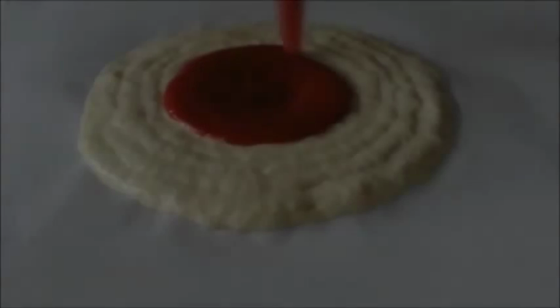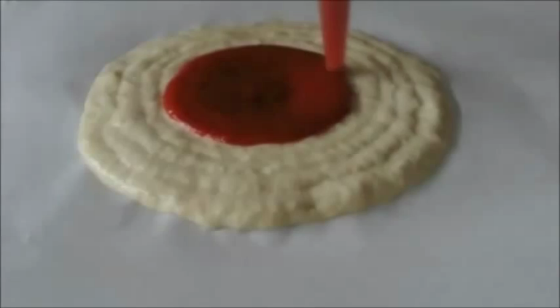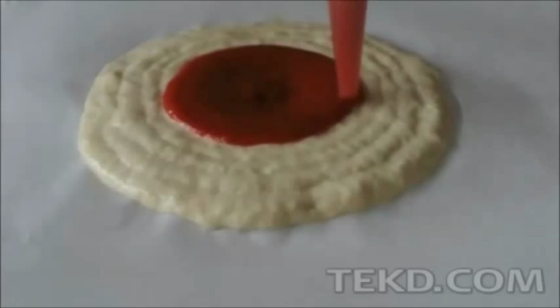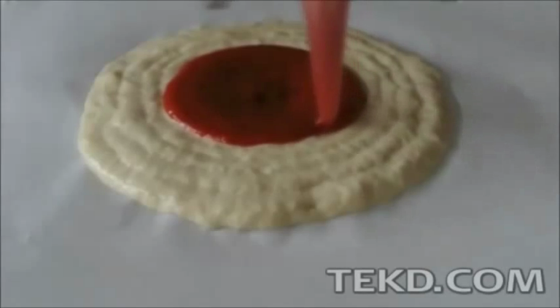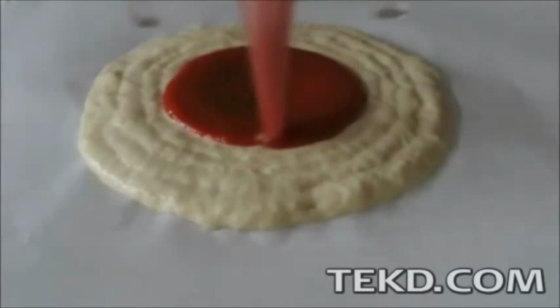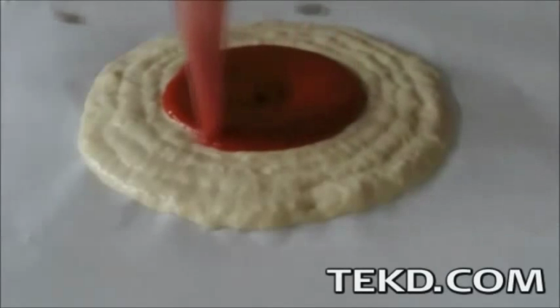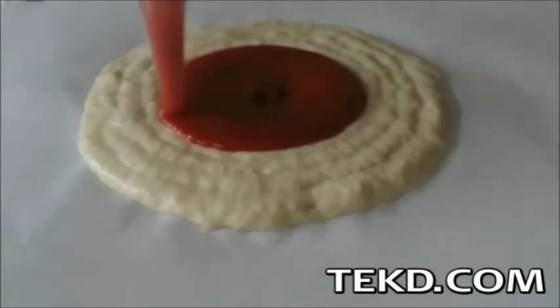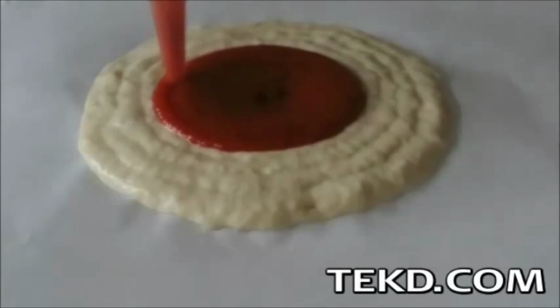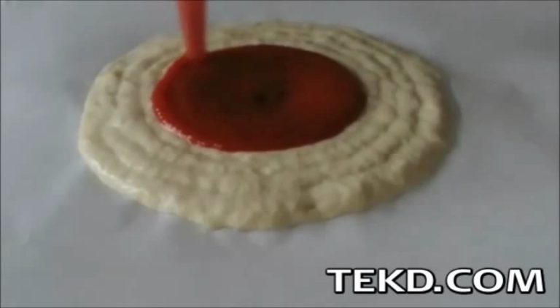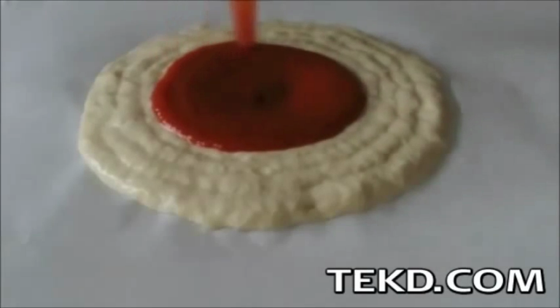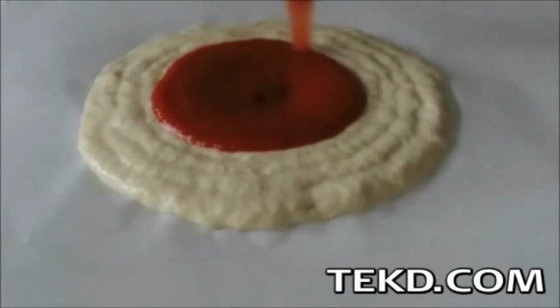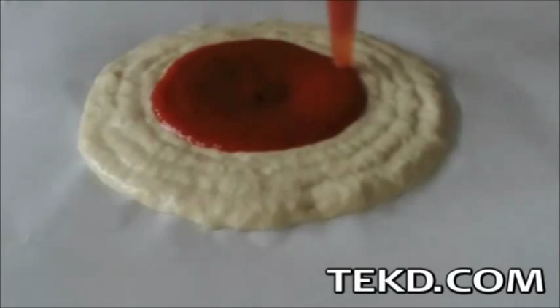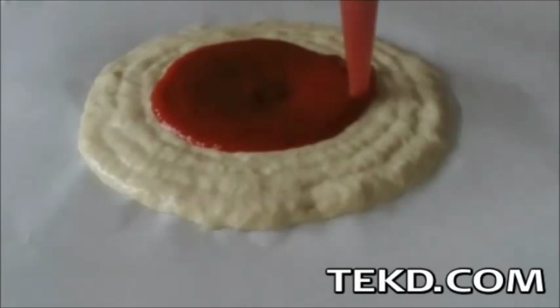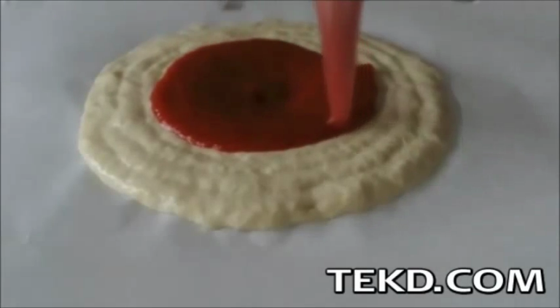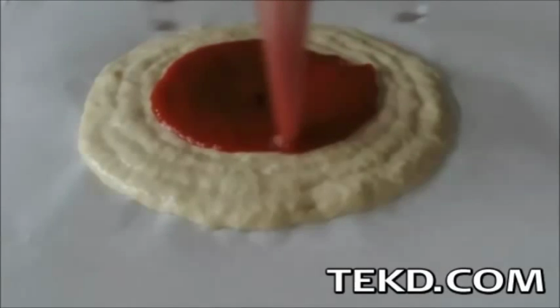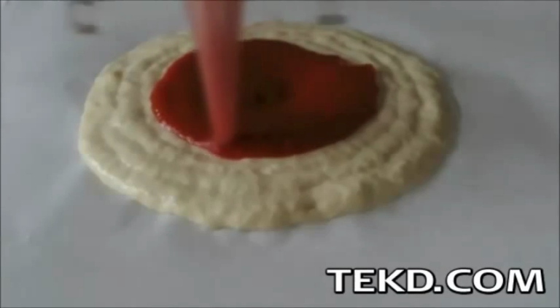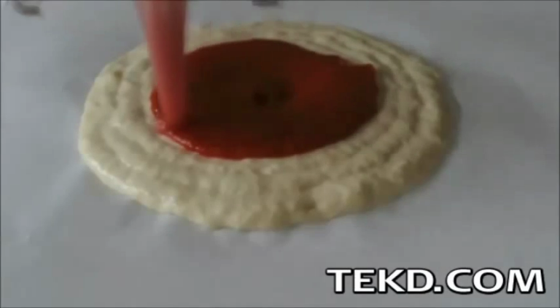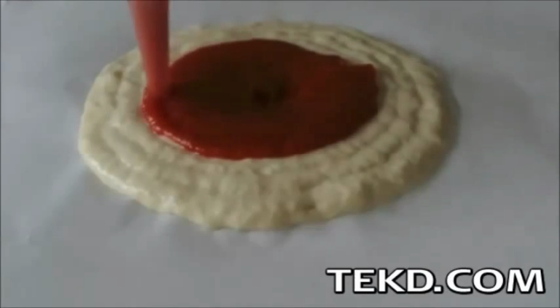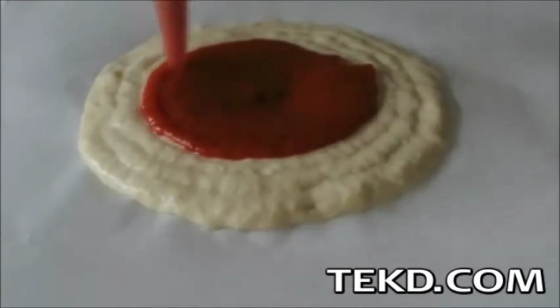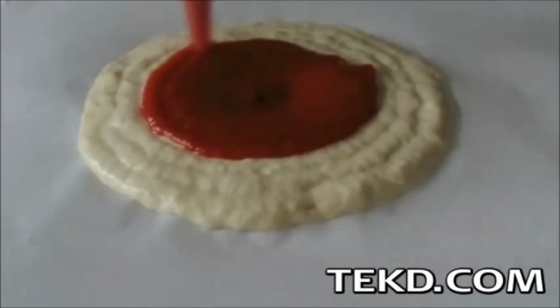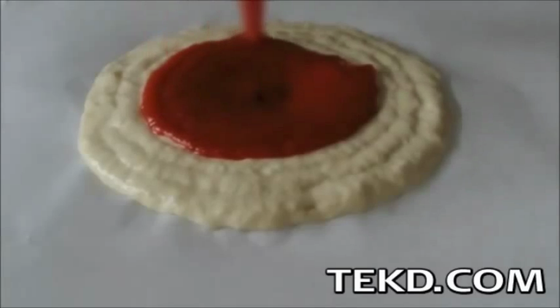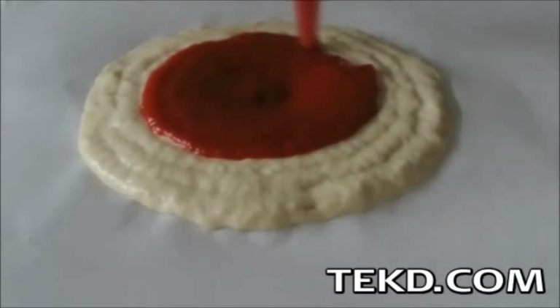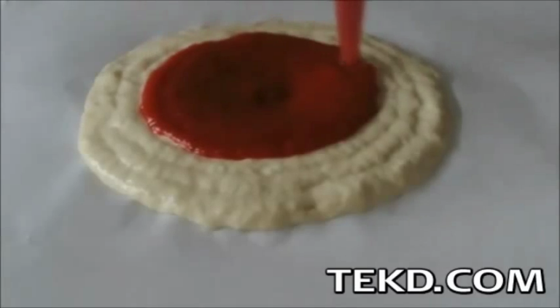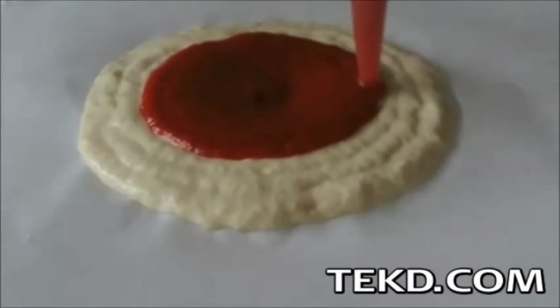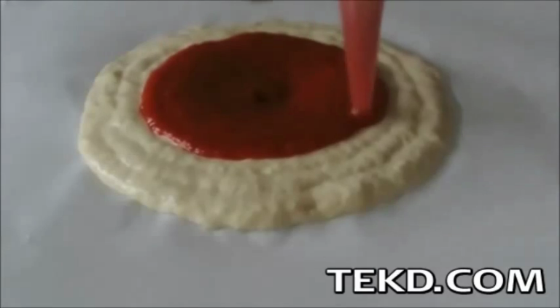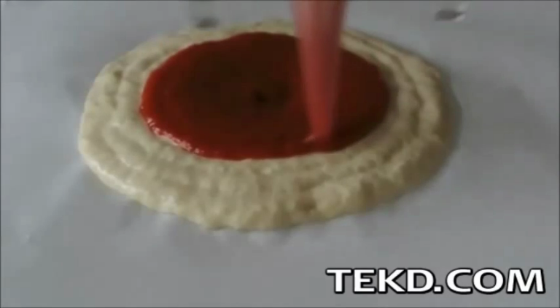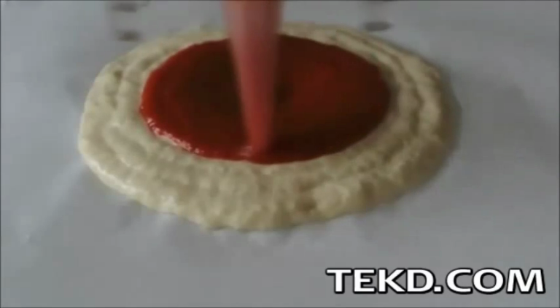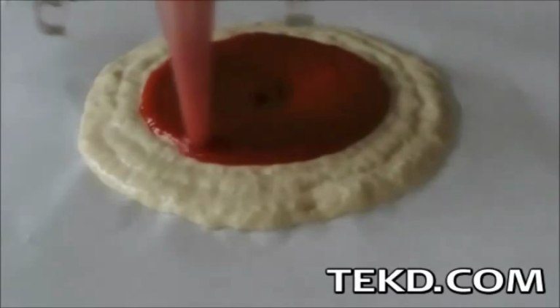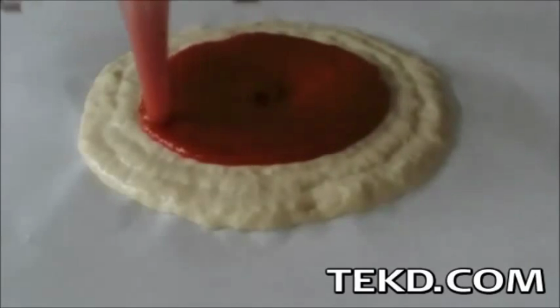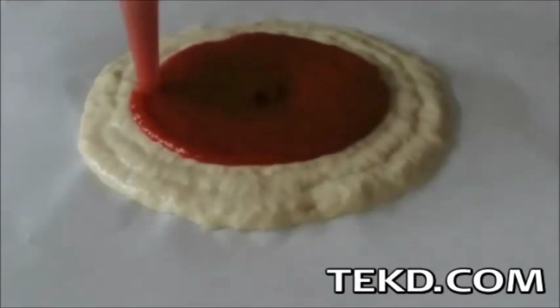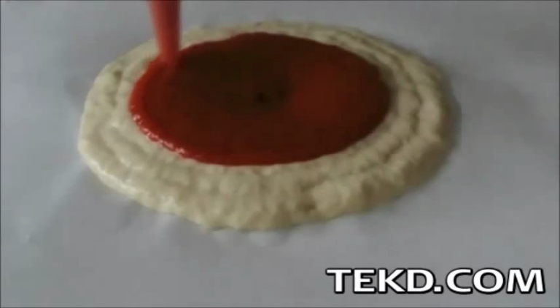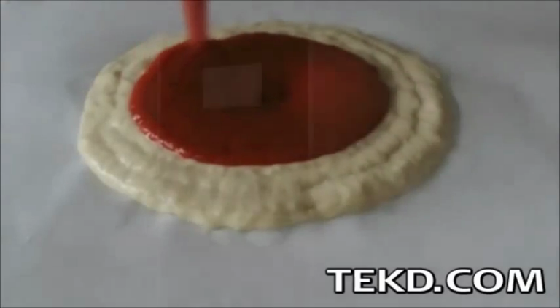You have some options if you are in the mood for a pizza. You could have one delivered, go to the store and pick one up, or you could just print one out.